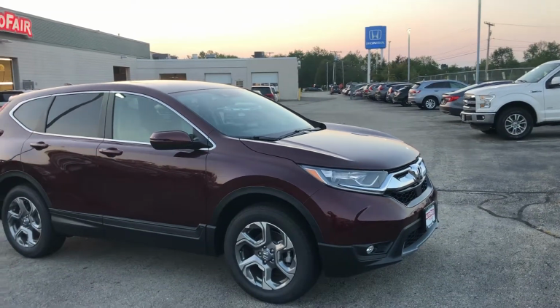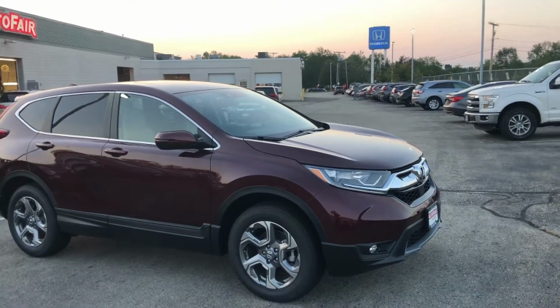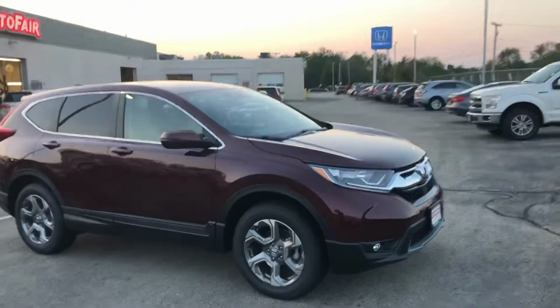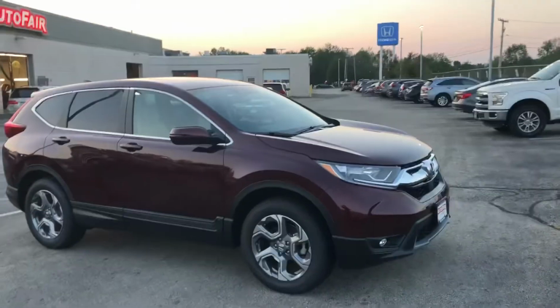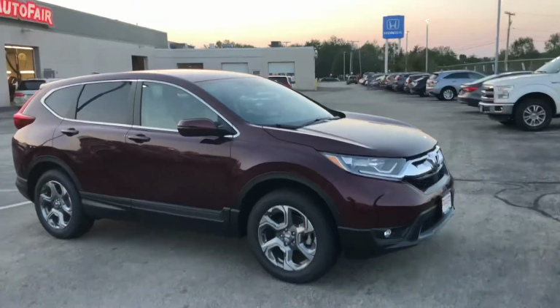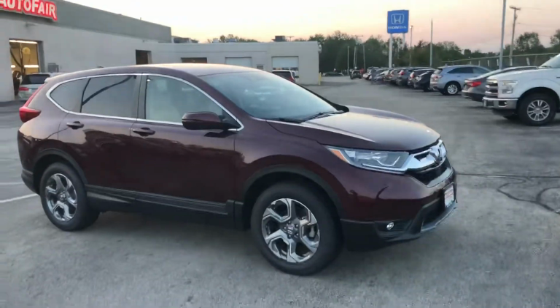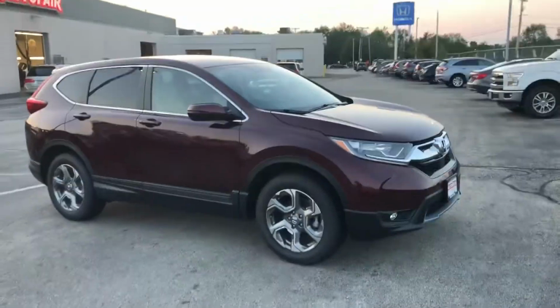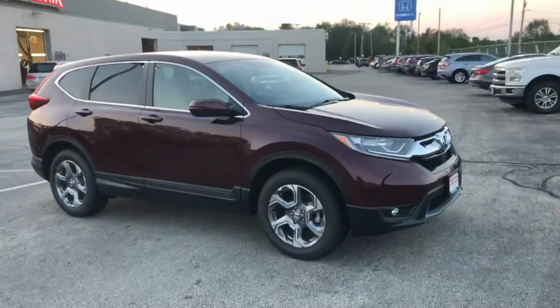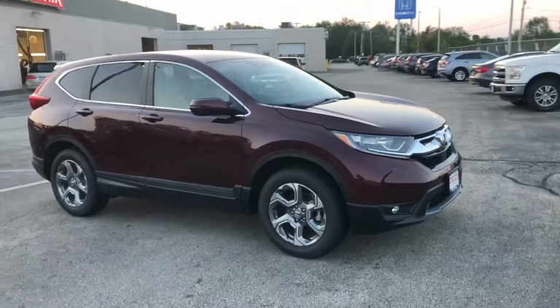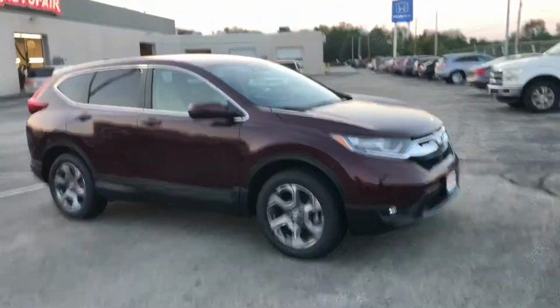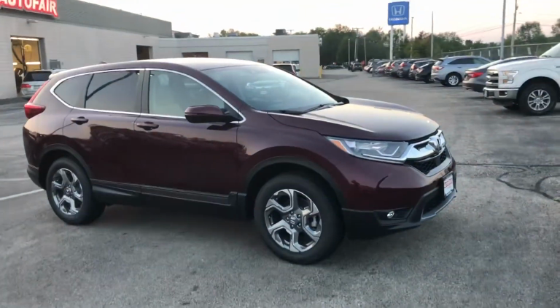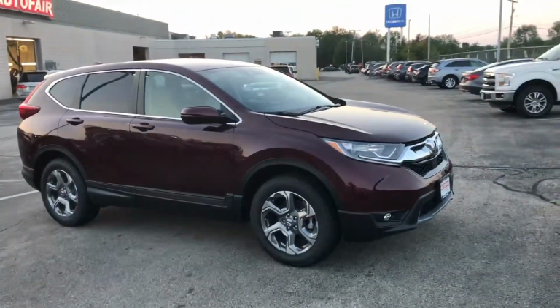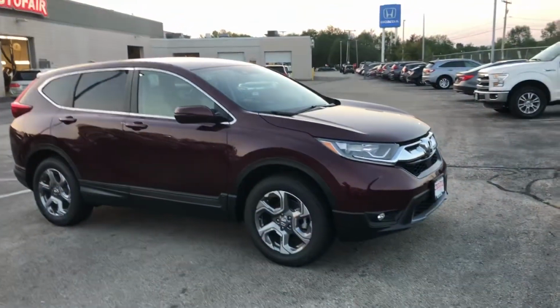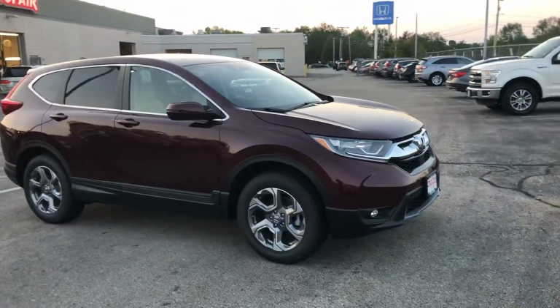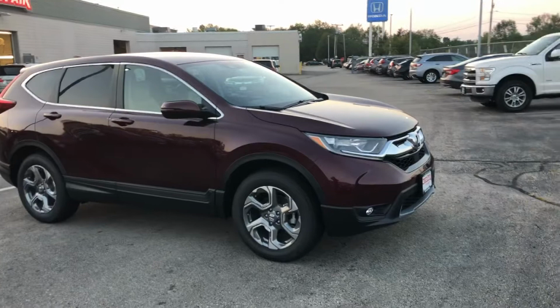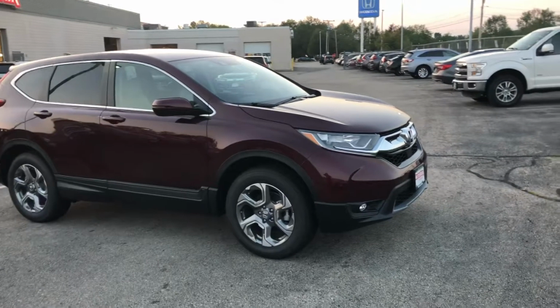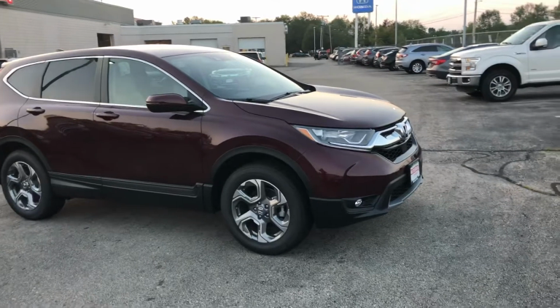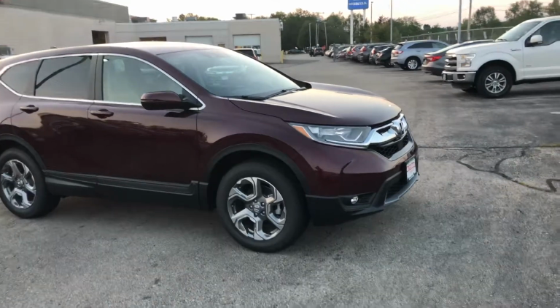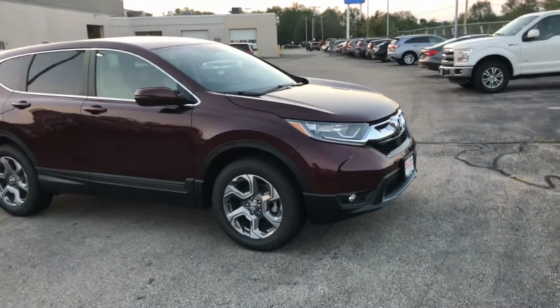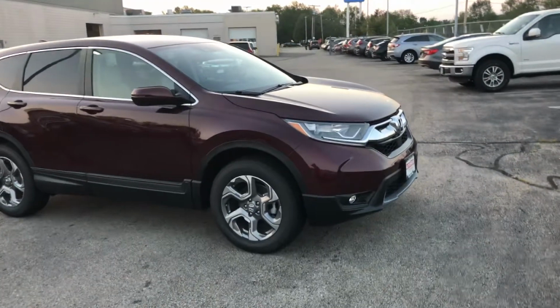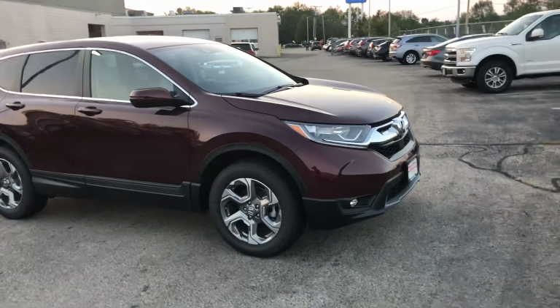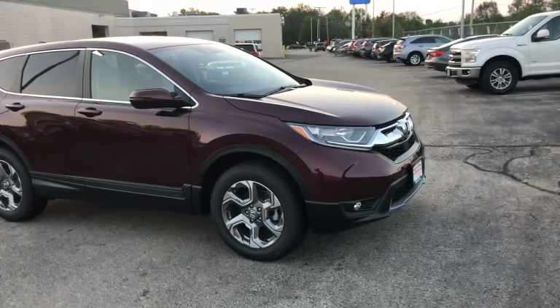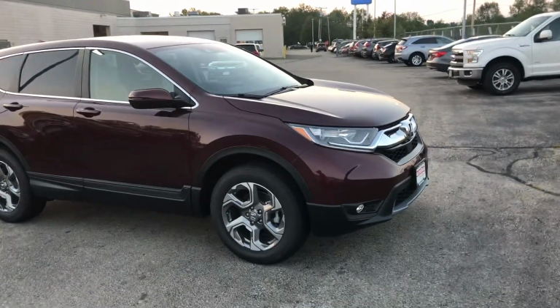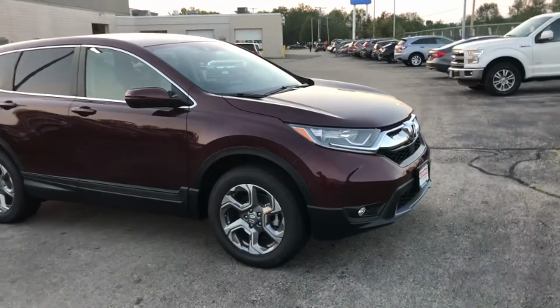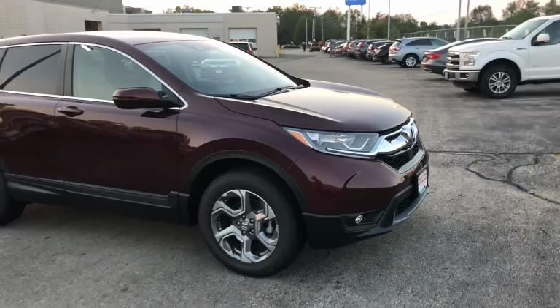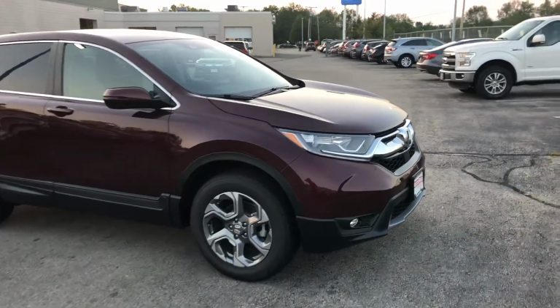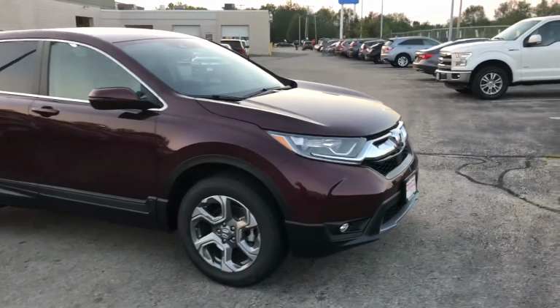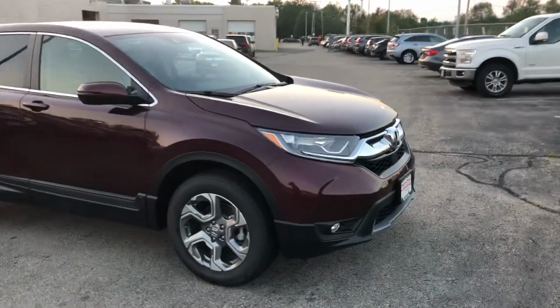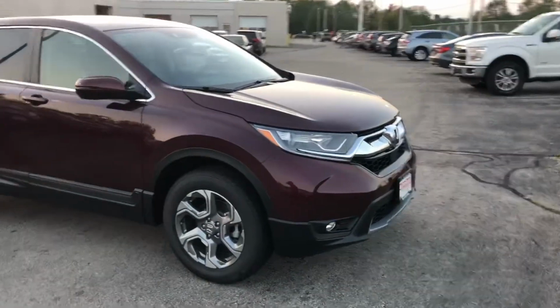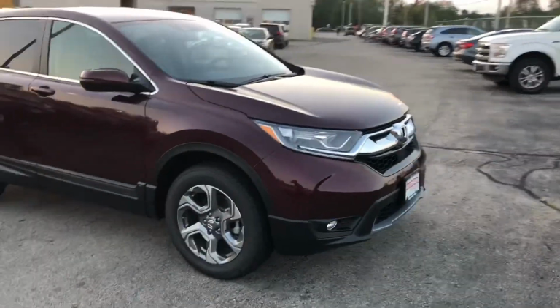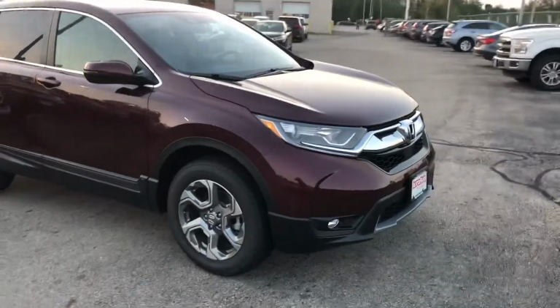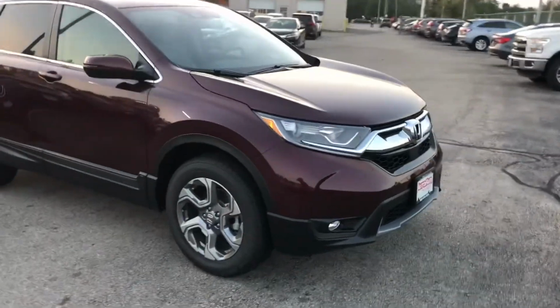Hi Michelle, Nick Lucier here from AutoFair Honda. I wanted to get you a quick video on the car you inquired about online.